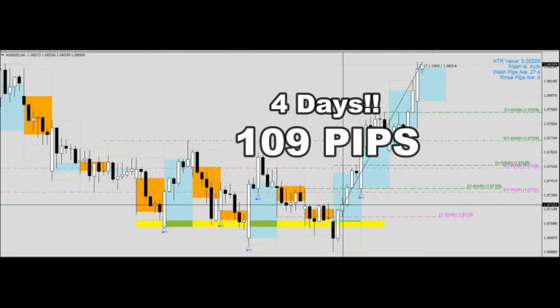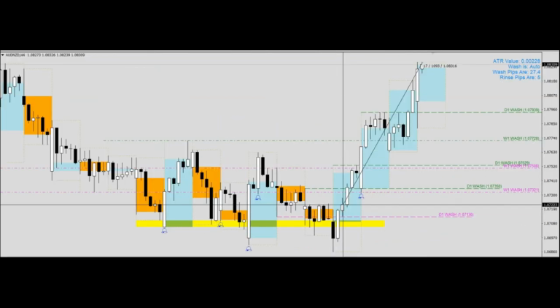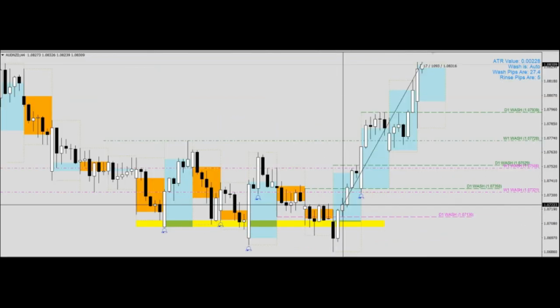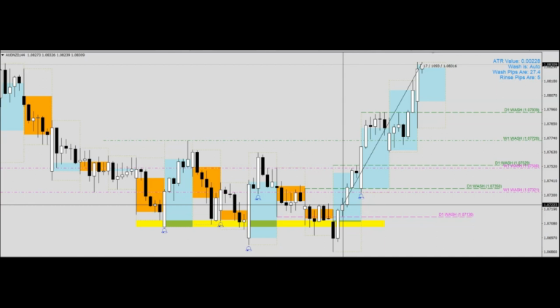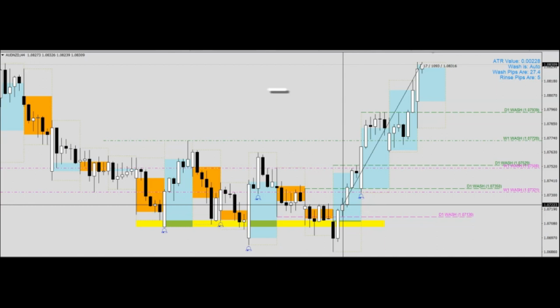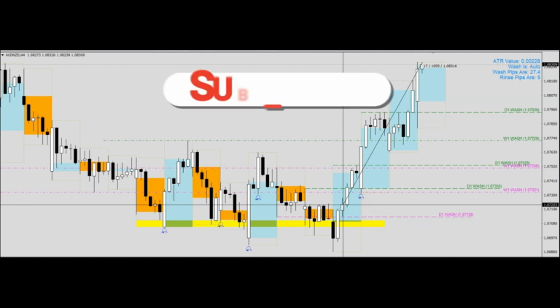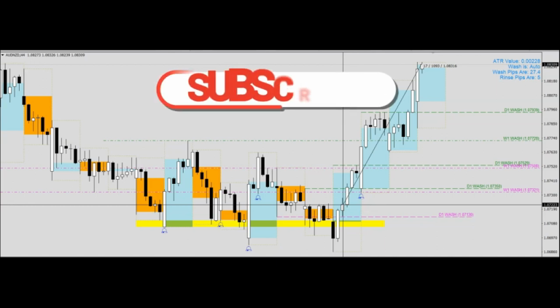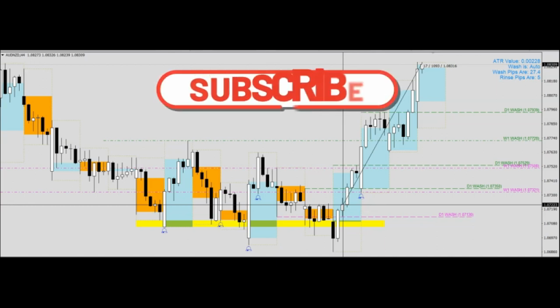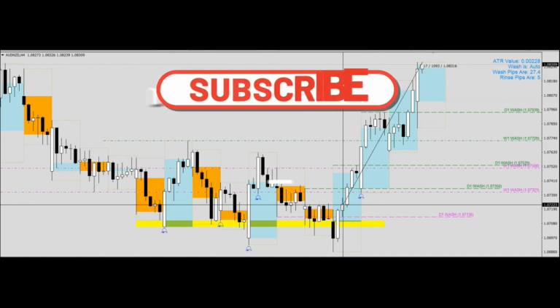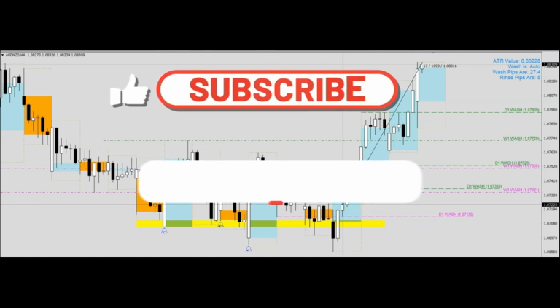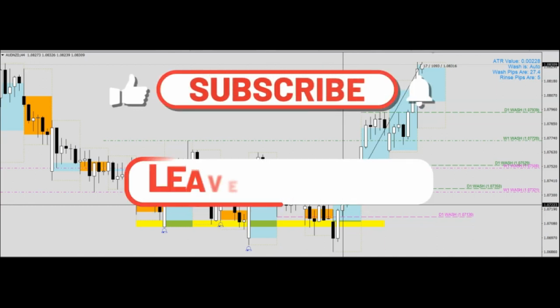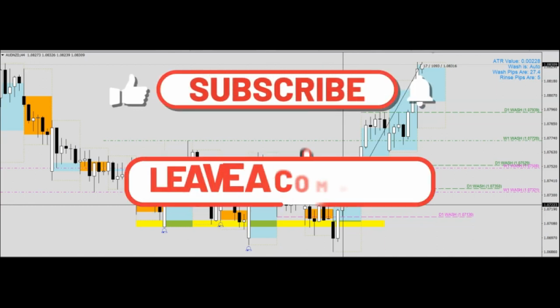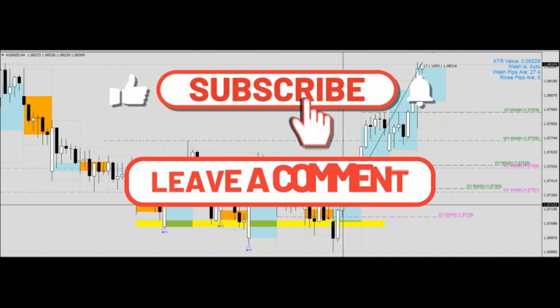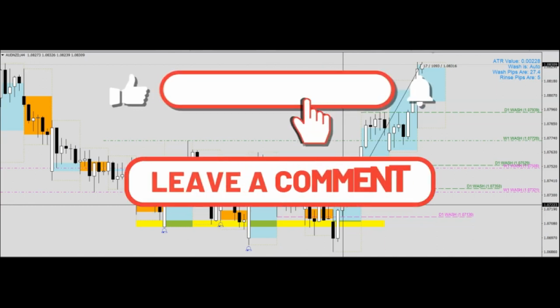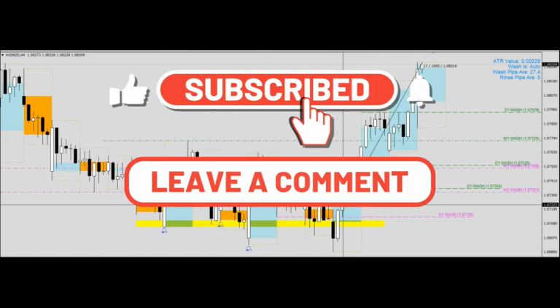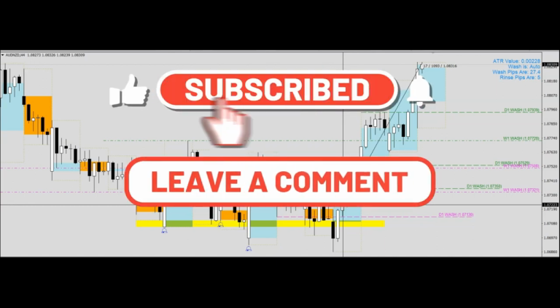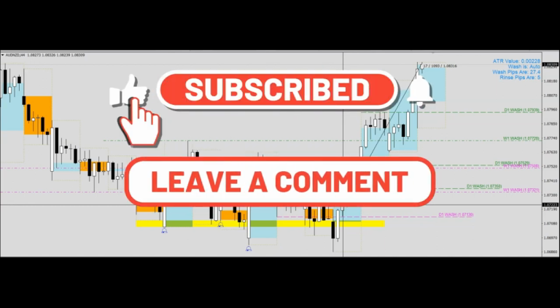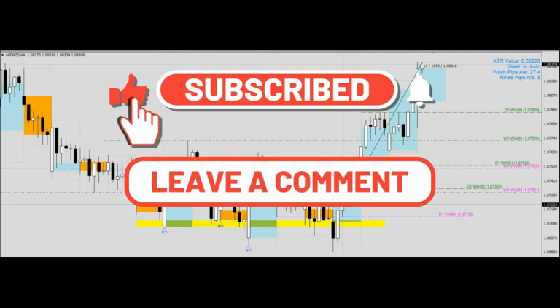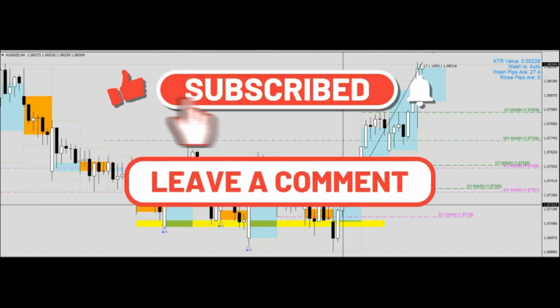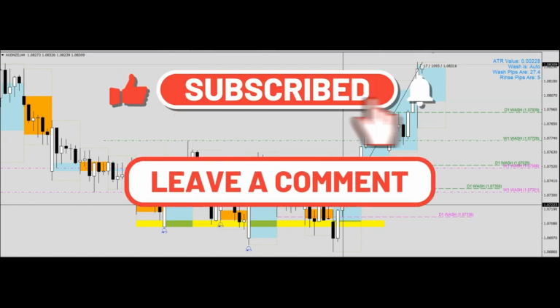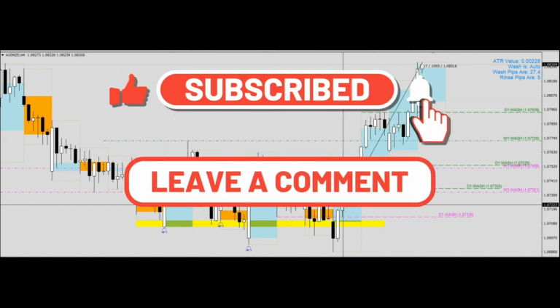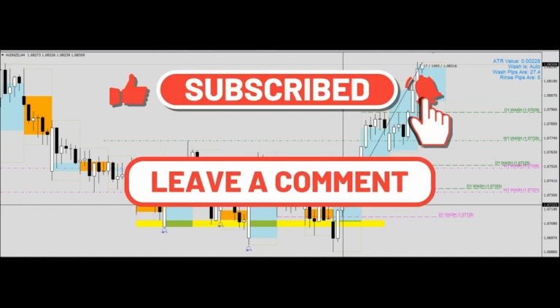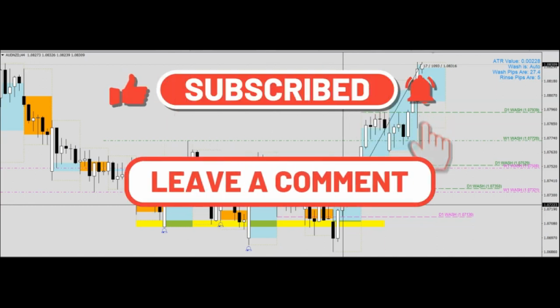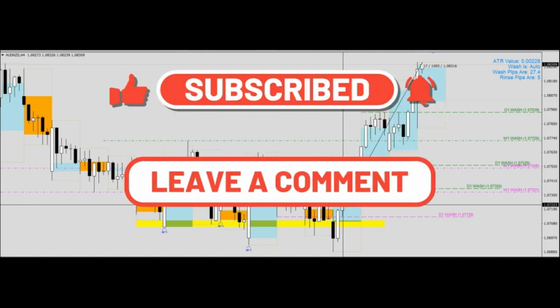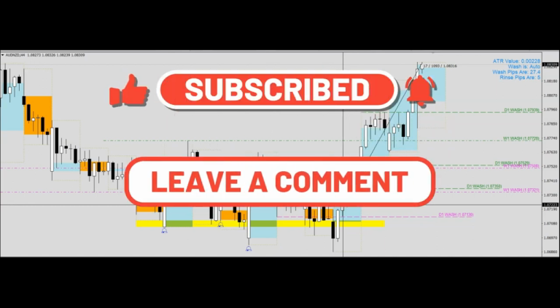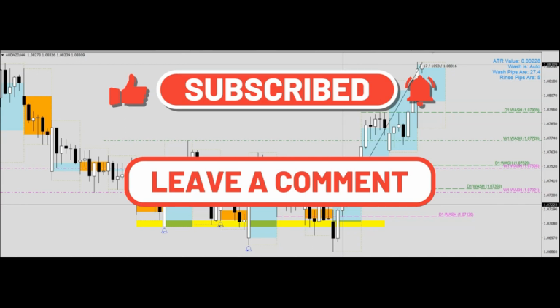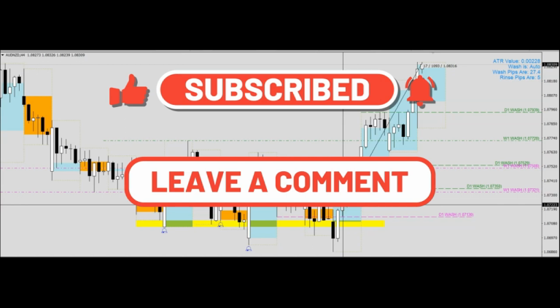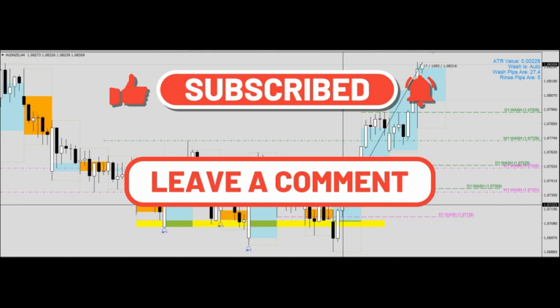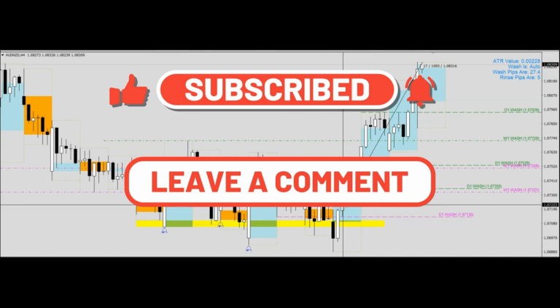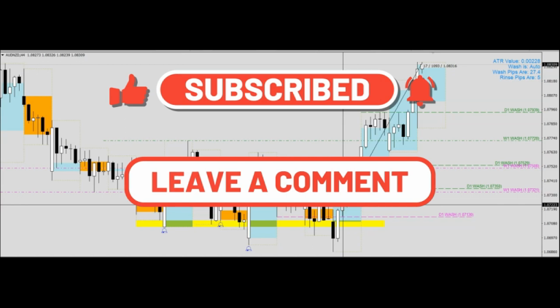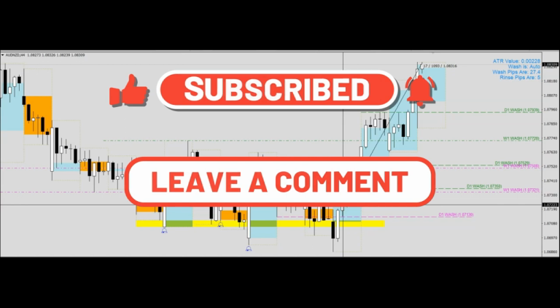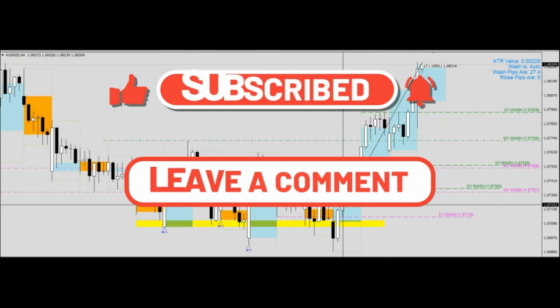With this, I've come to the end of the sharing. If you have enjoyed the video, do give us a like and subscribe. Thank you so much, and I'll see you in the next video. Bye bye.